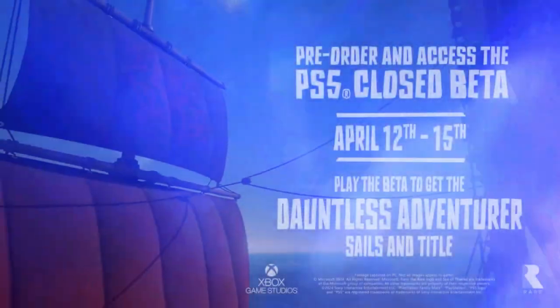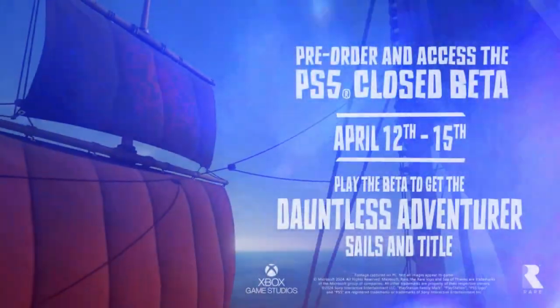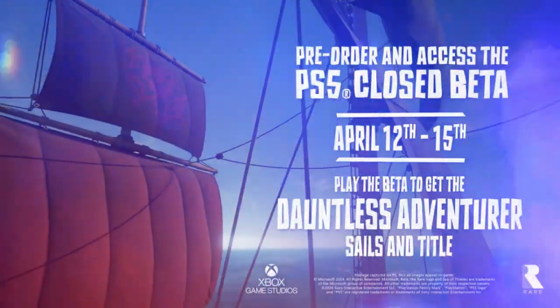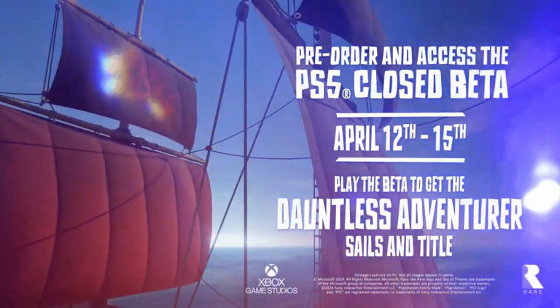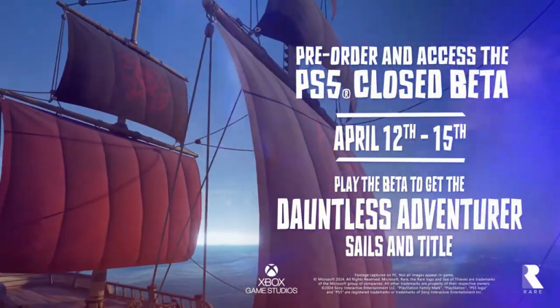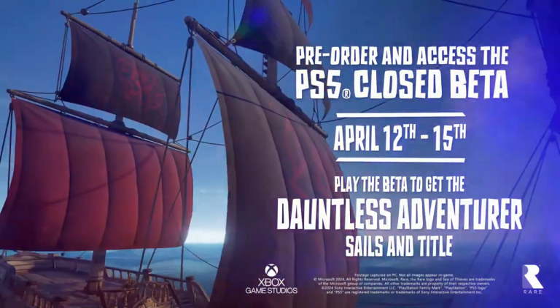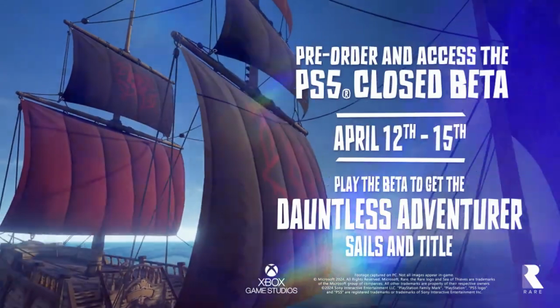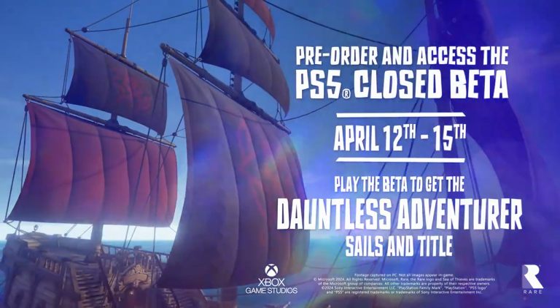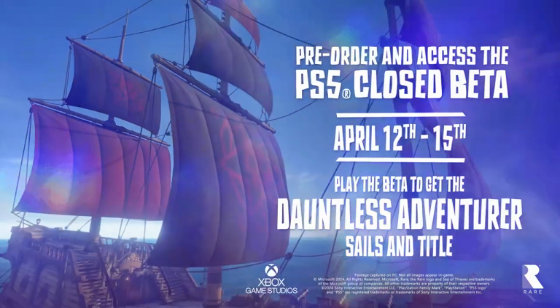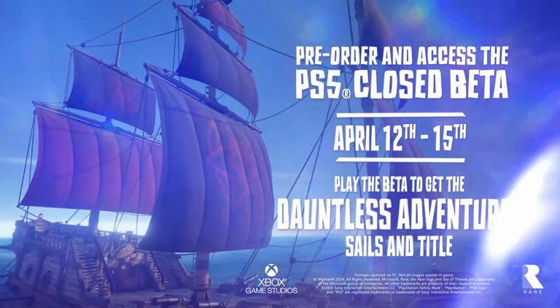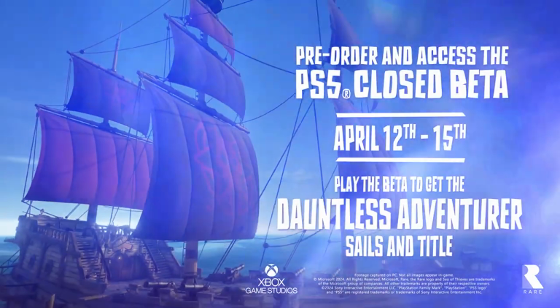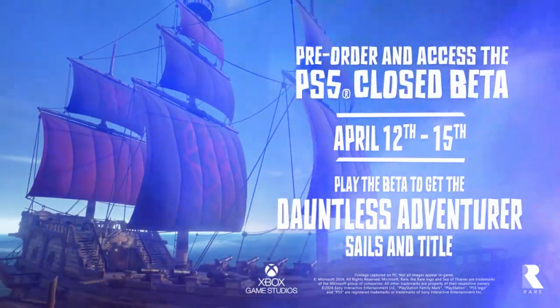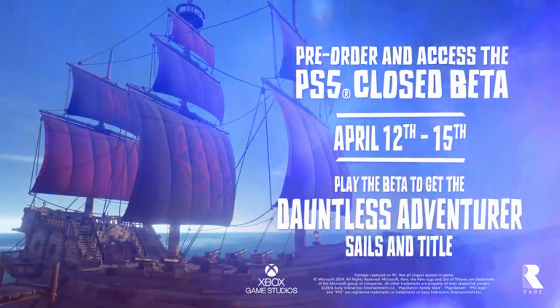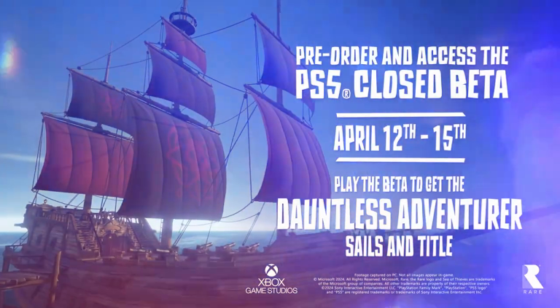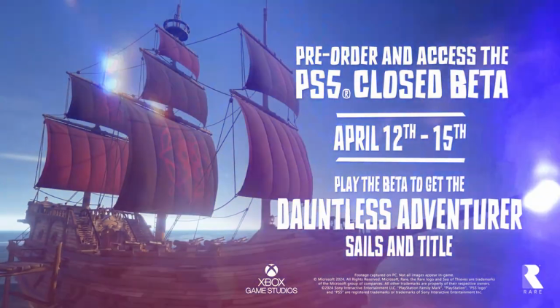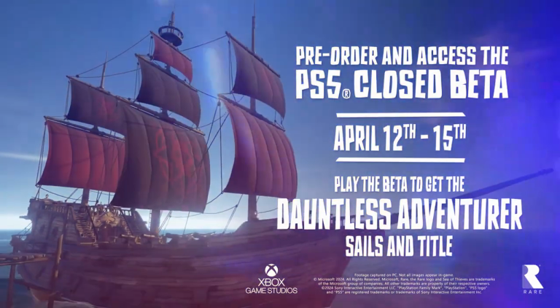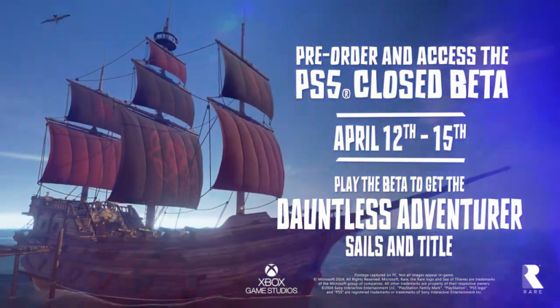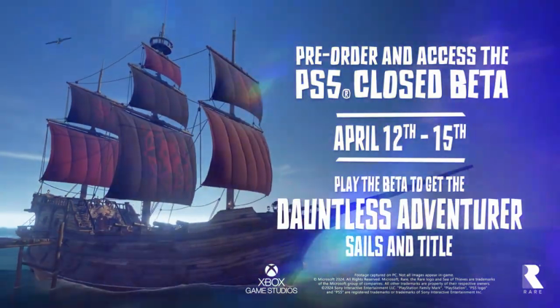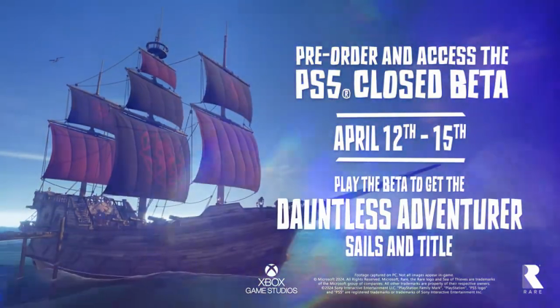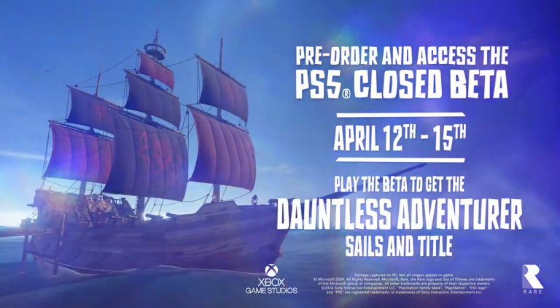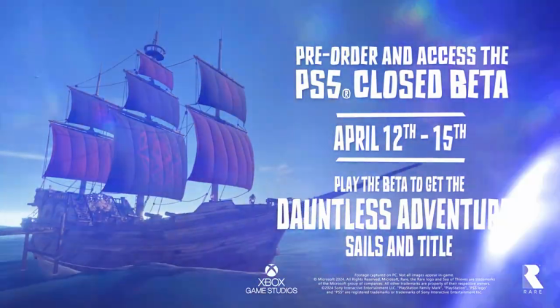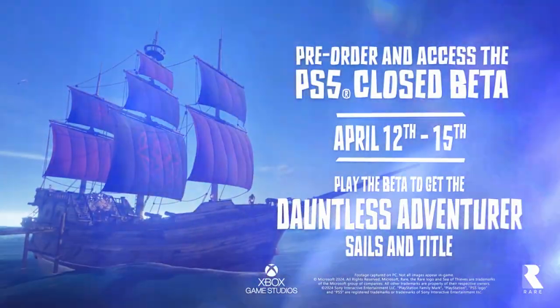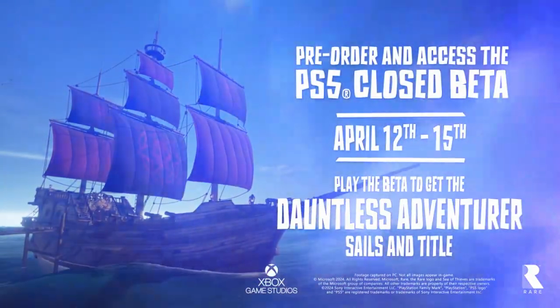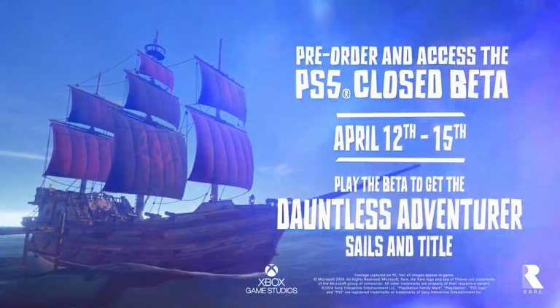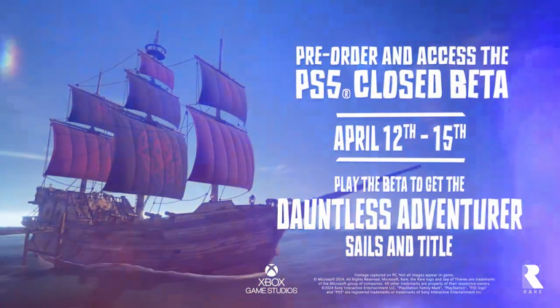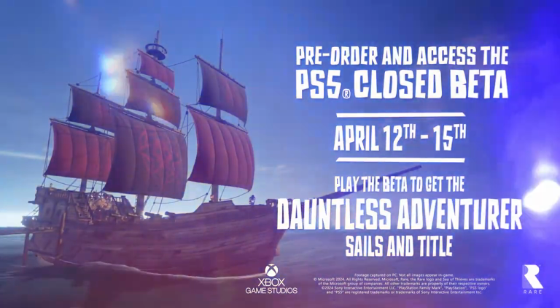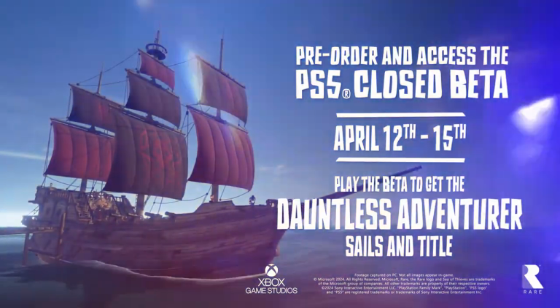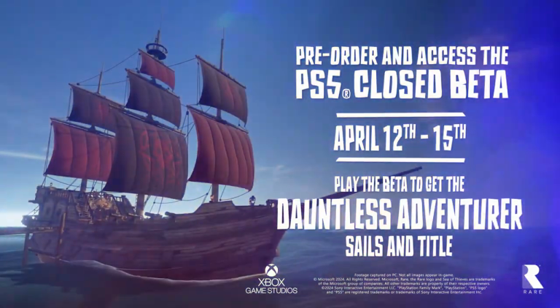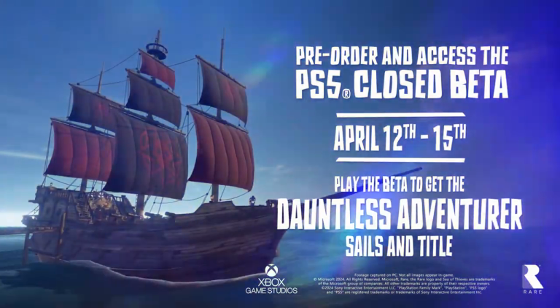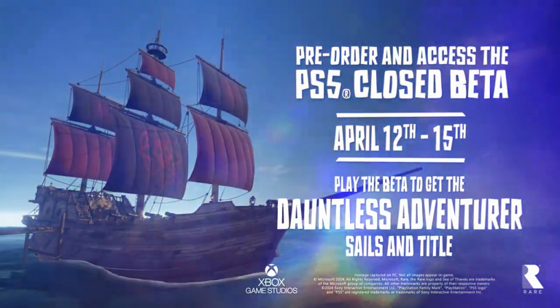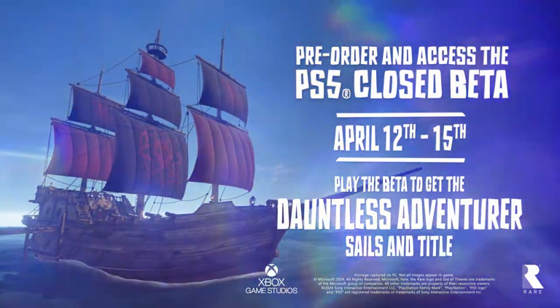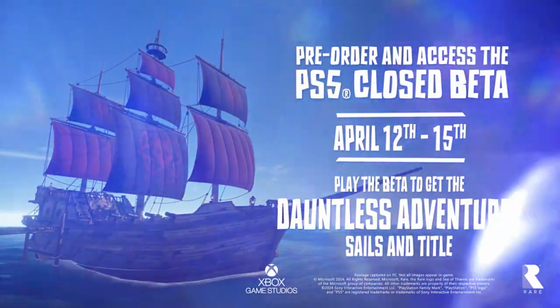Play the Sea of Thieves PS5 closed beta to get the Dauntless Adventurer sails and title.